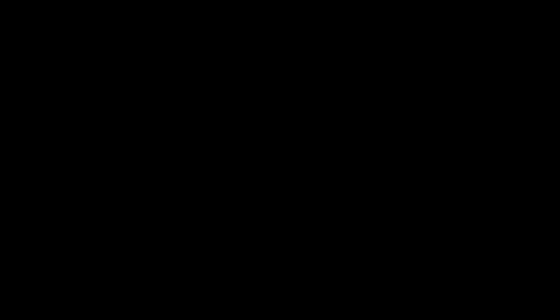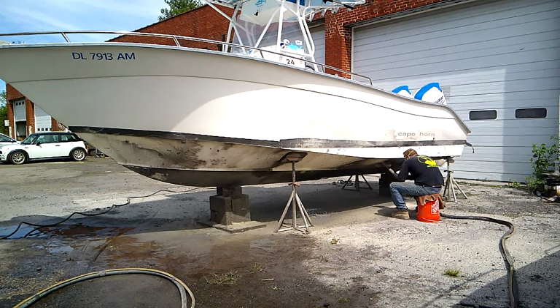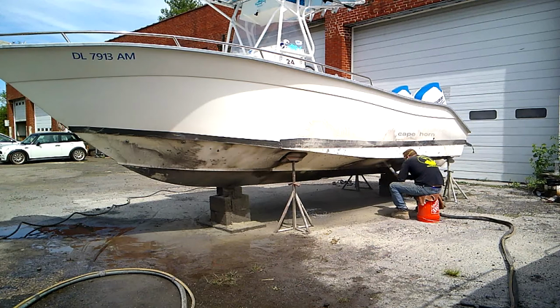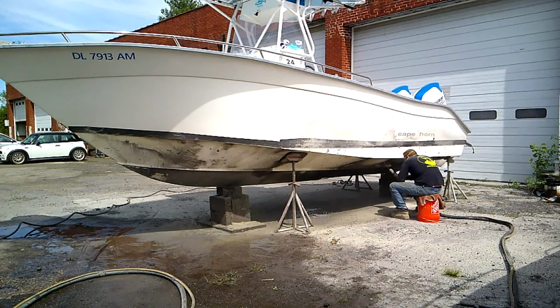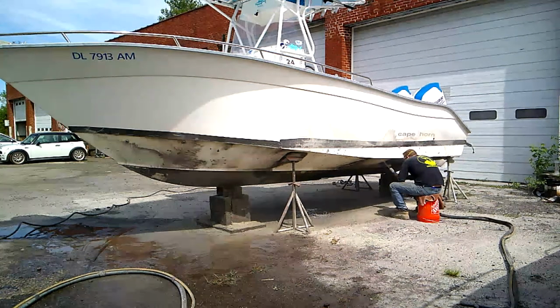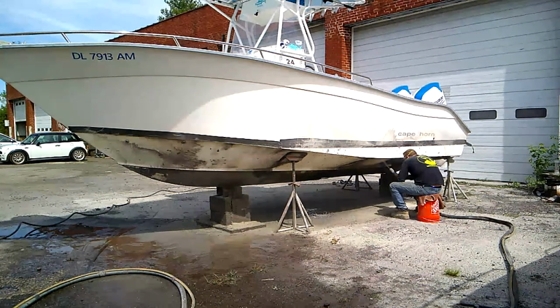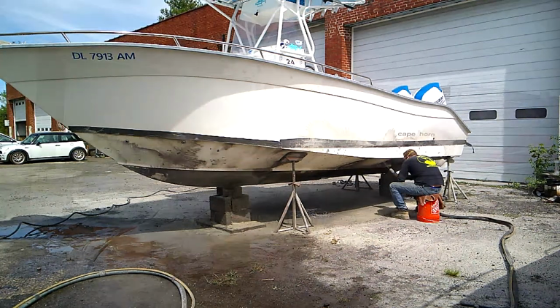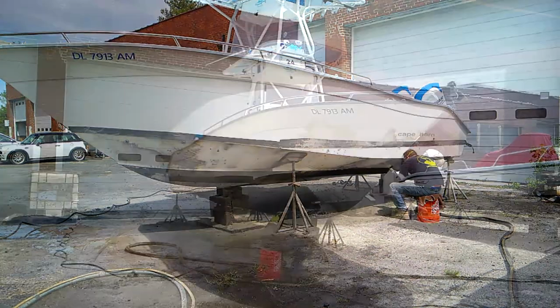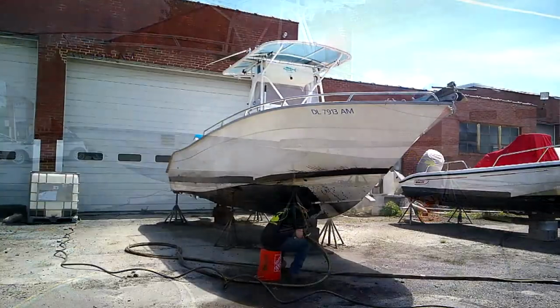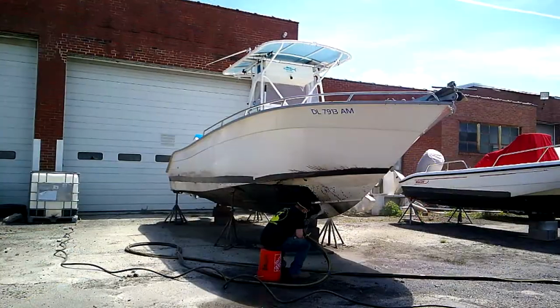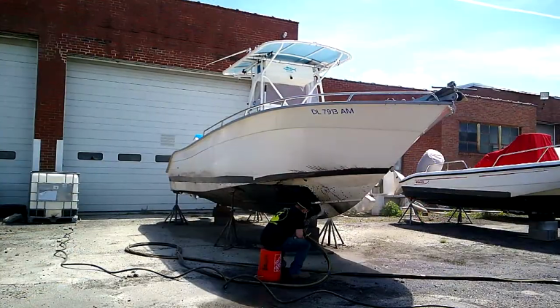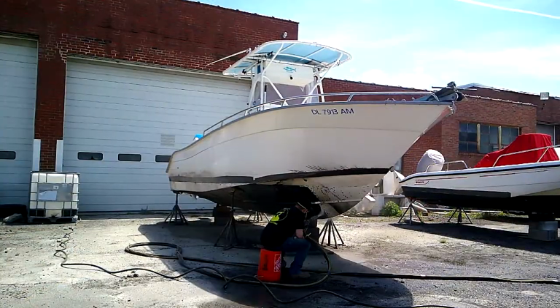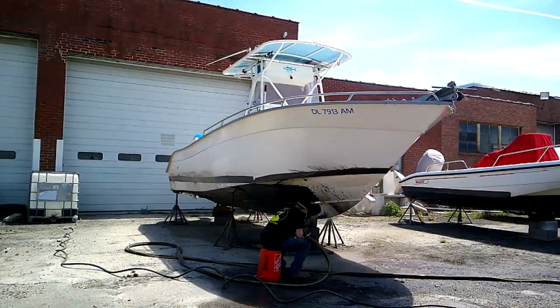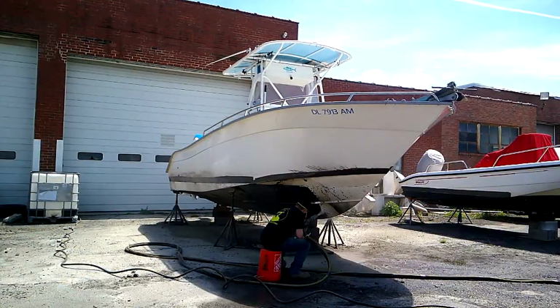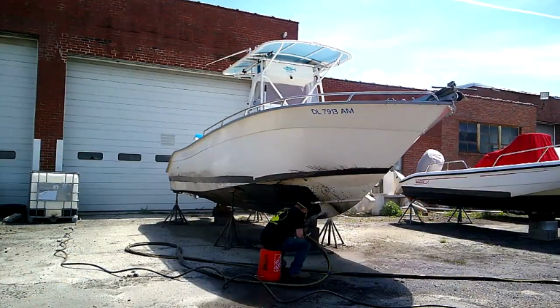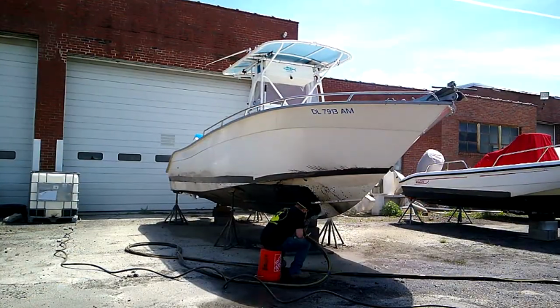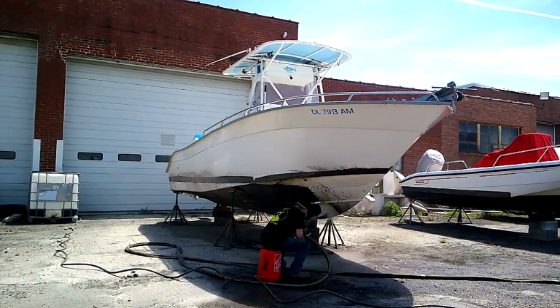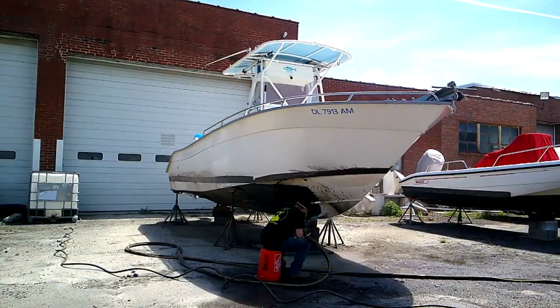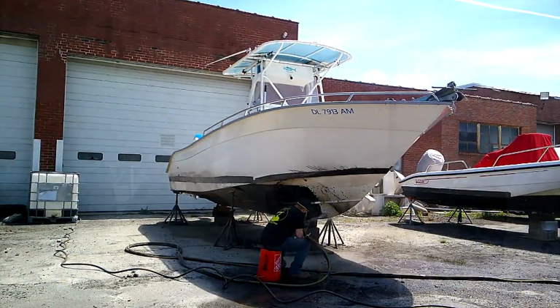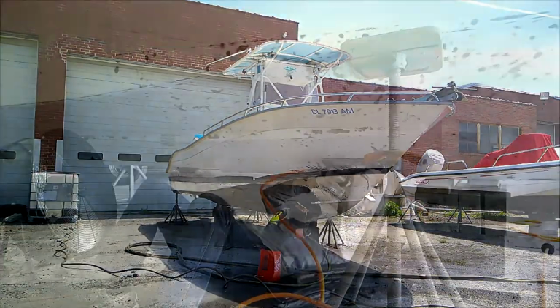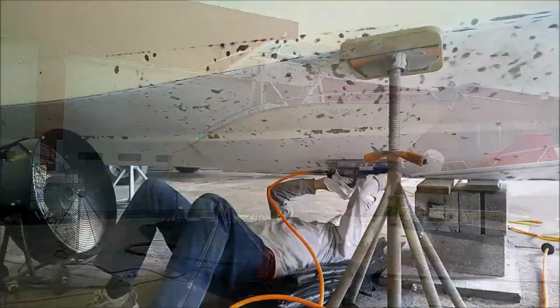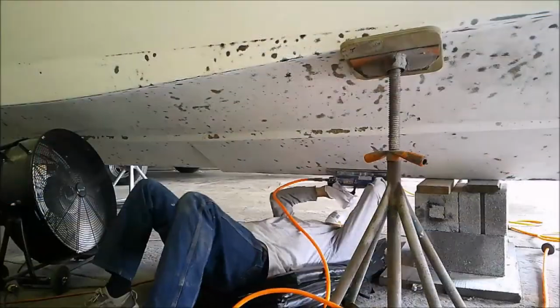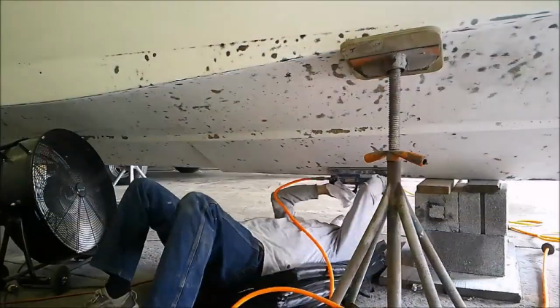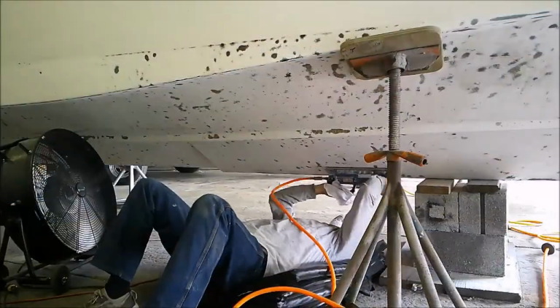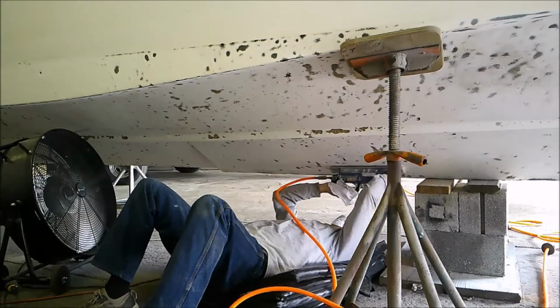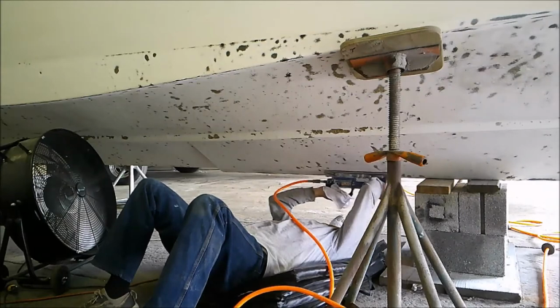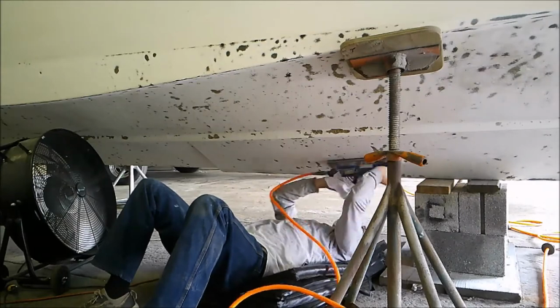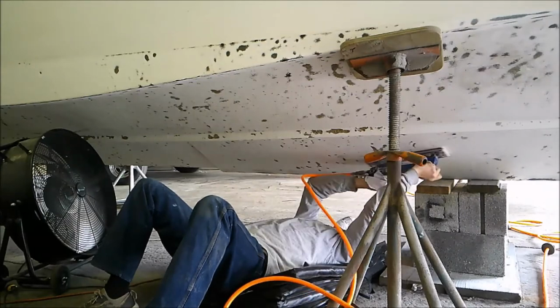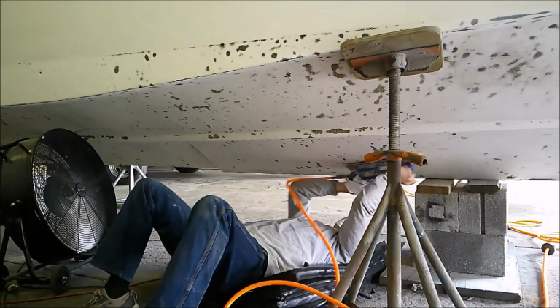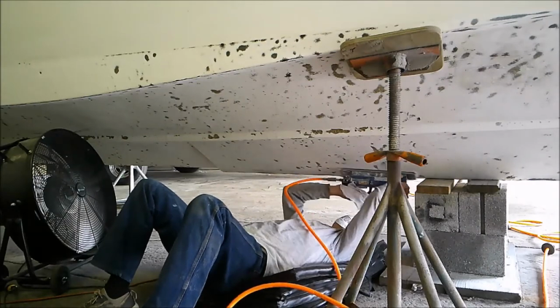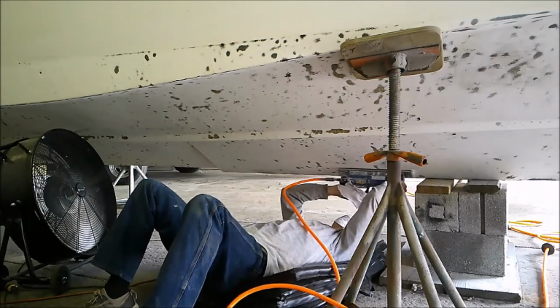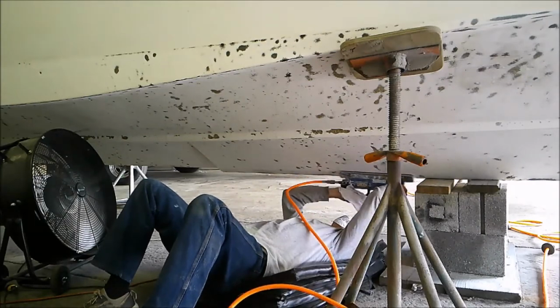This week on Small Boat Big Ocean TV, we're redoing the entire bottom on the new and improved Howie-T.